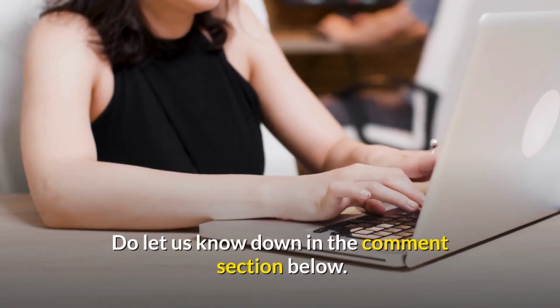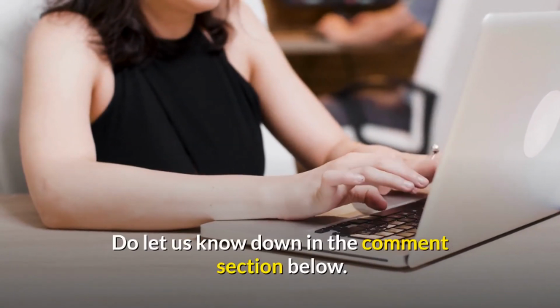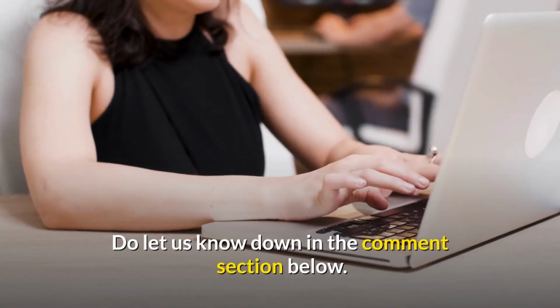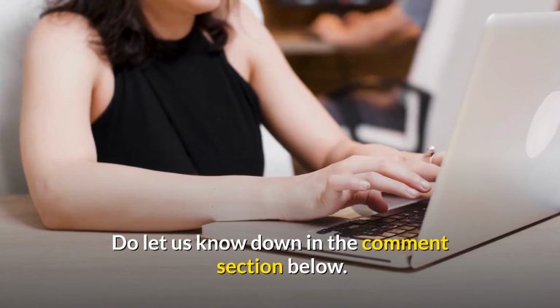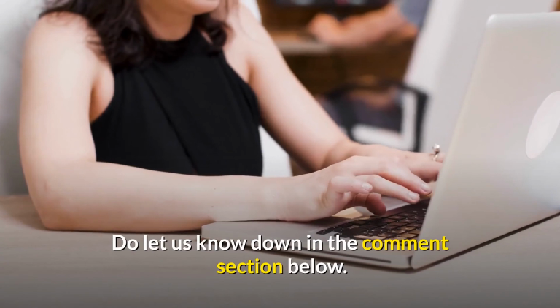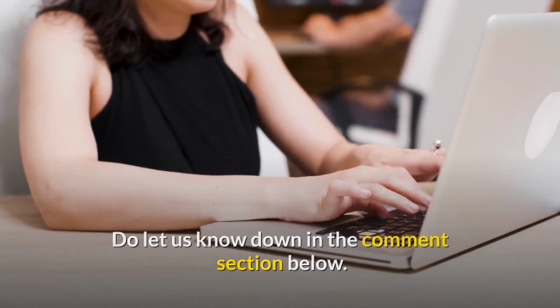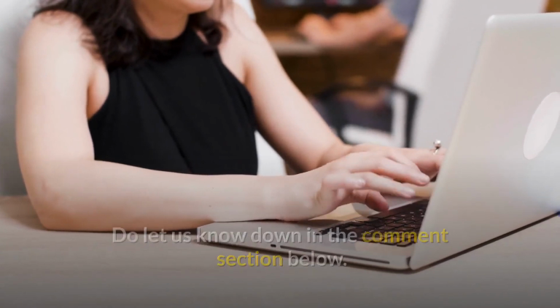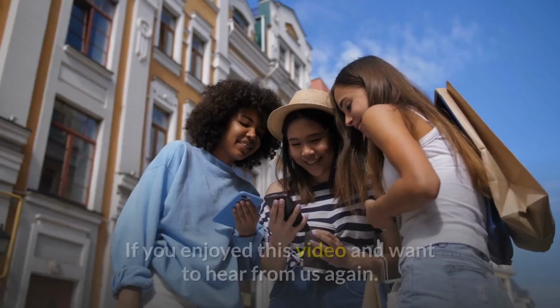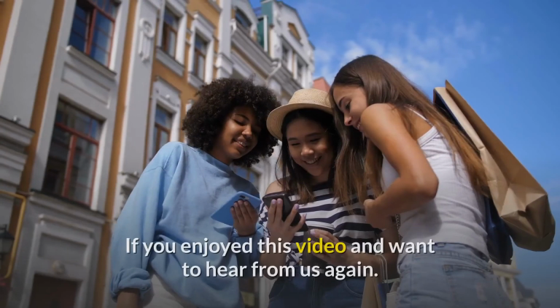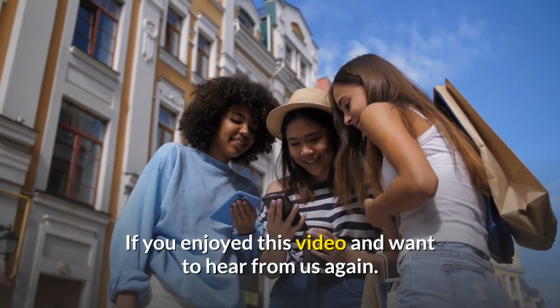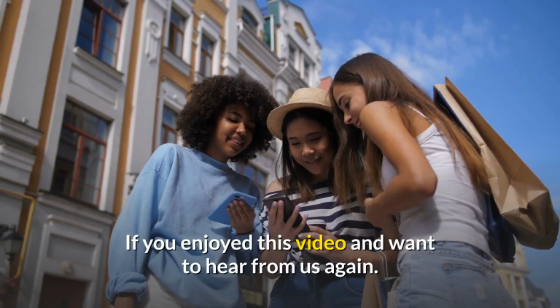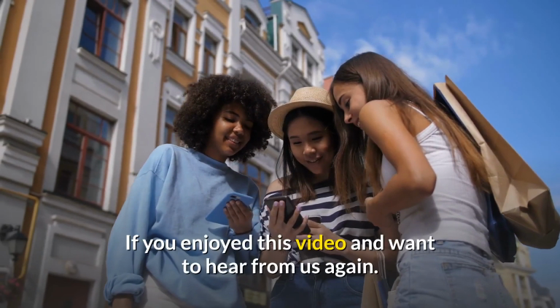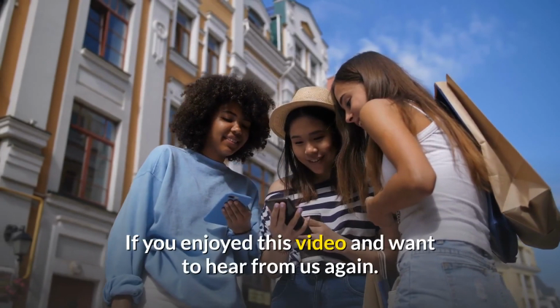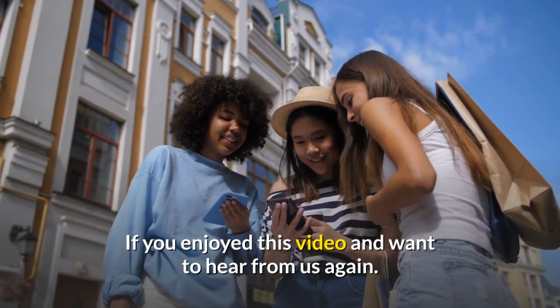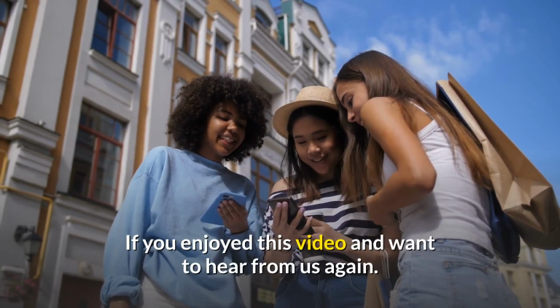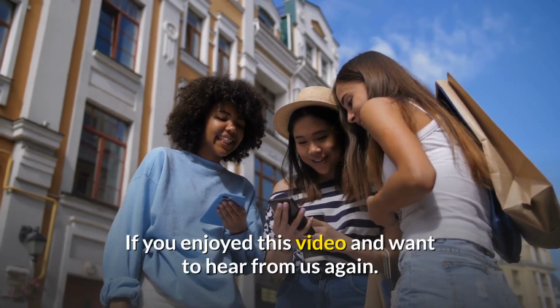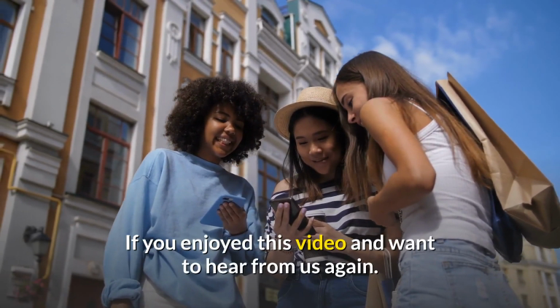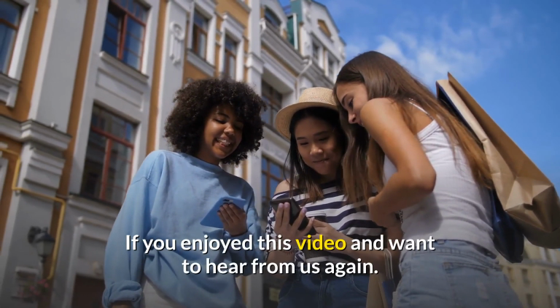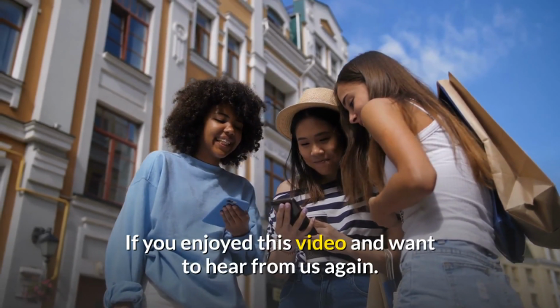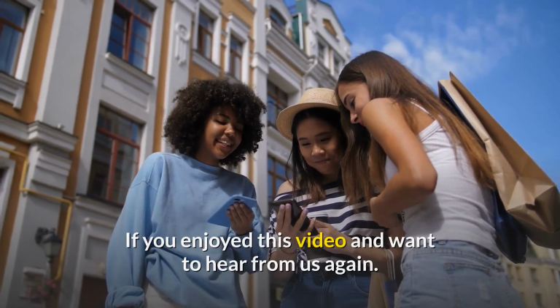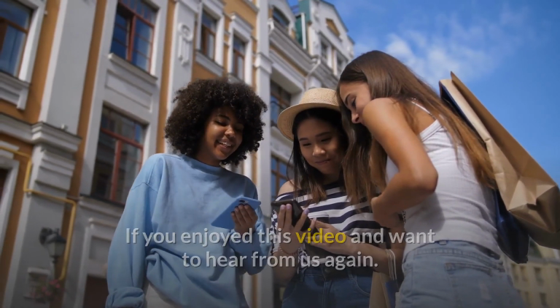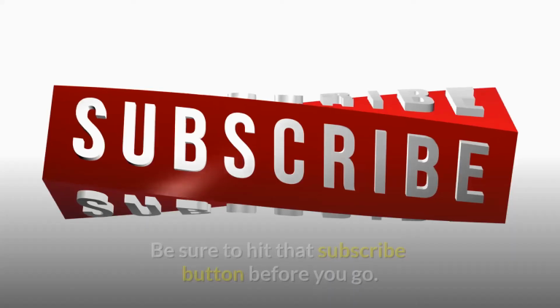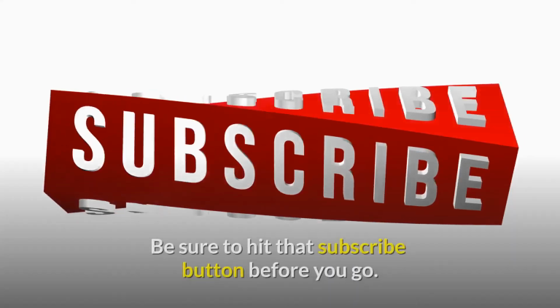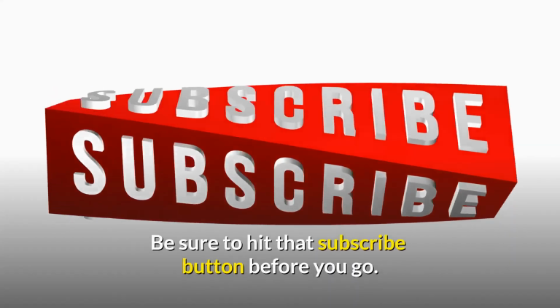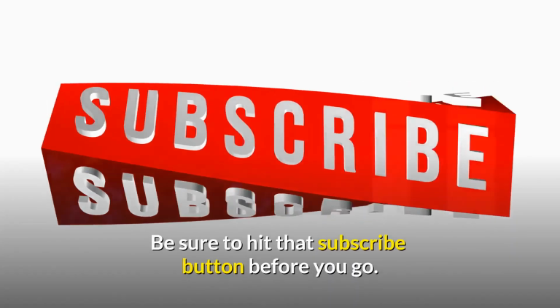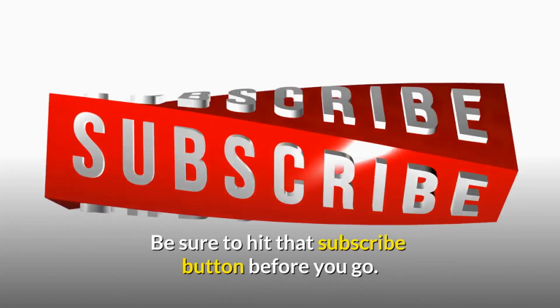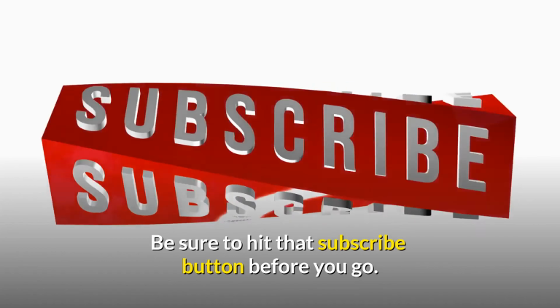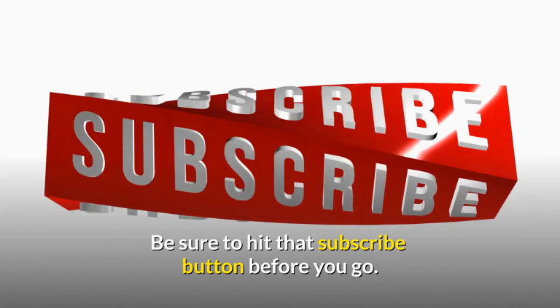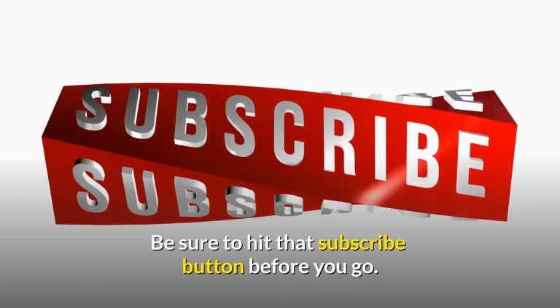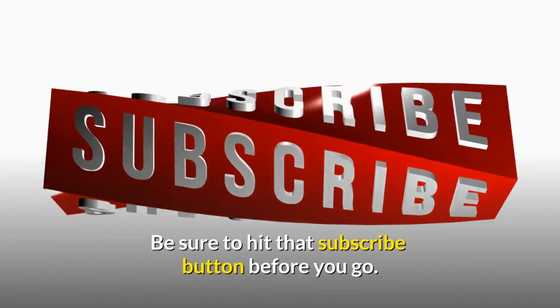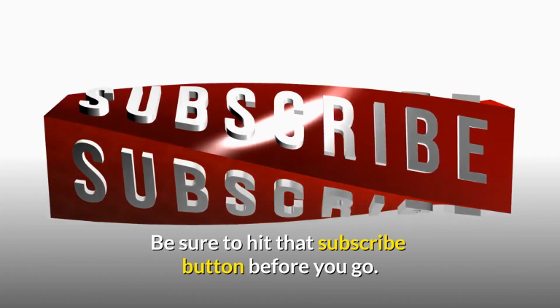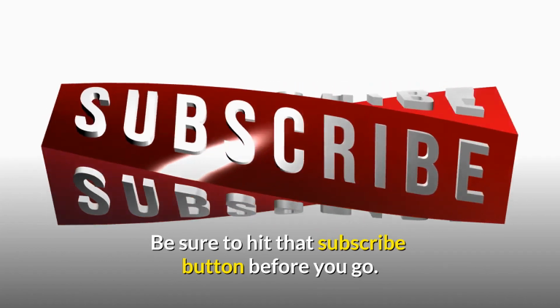What do you think about this video? Let us know in the comment section below. If you enjoyed this video and want to hear from us again, be sure to hit that subscribe button before you go.